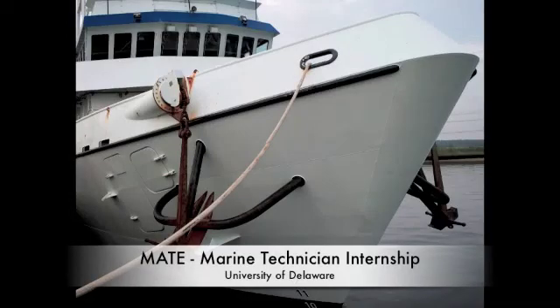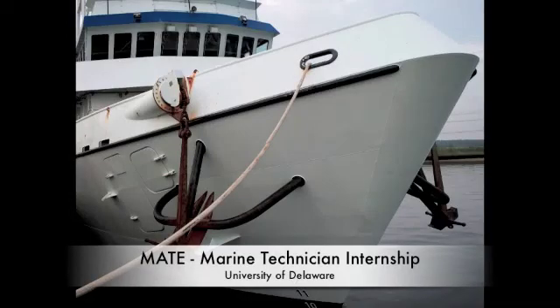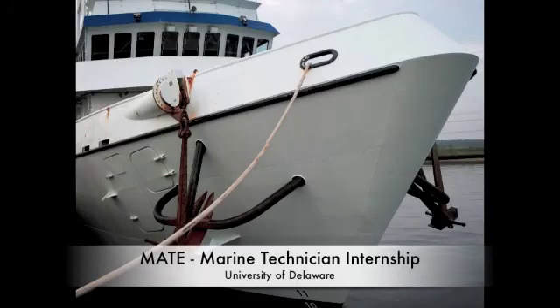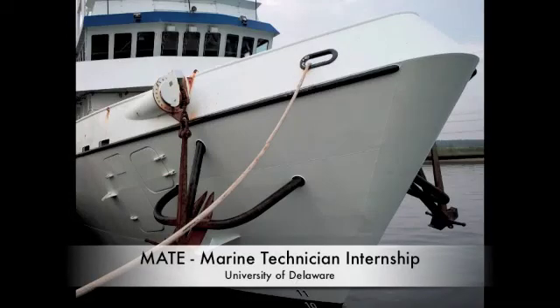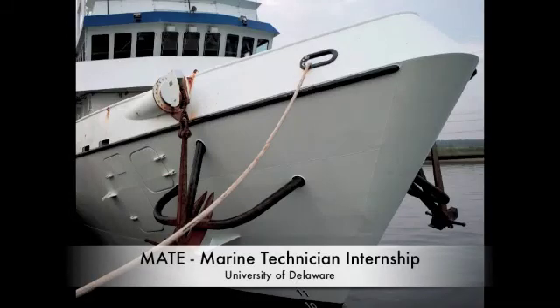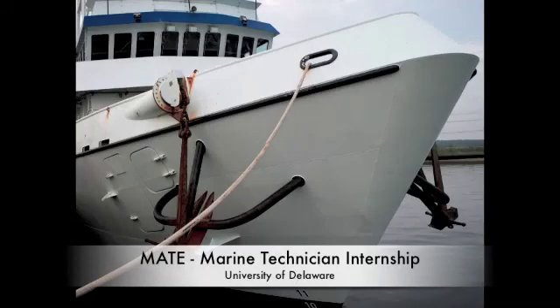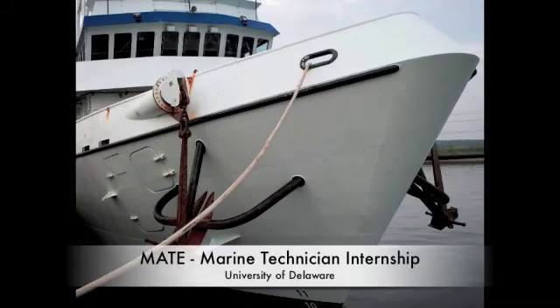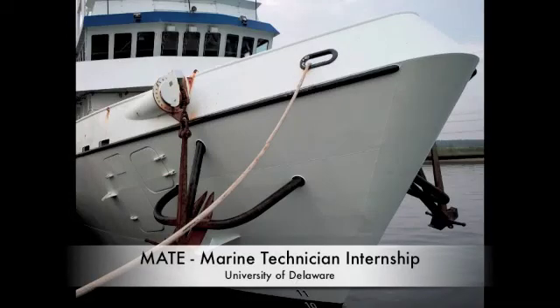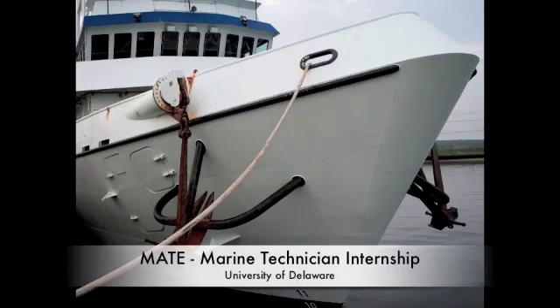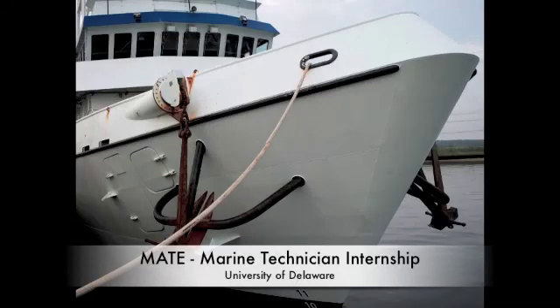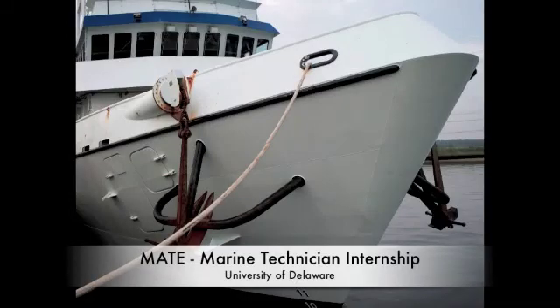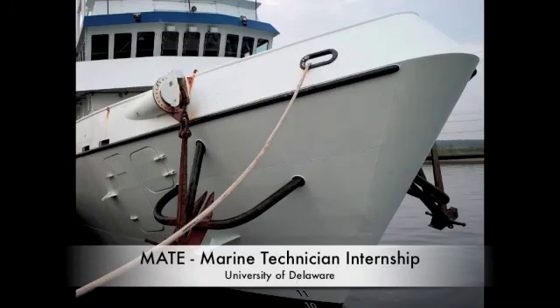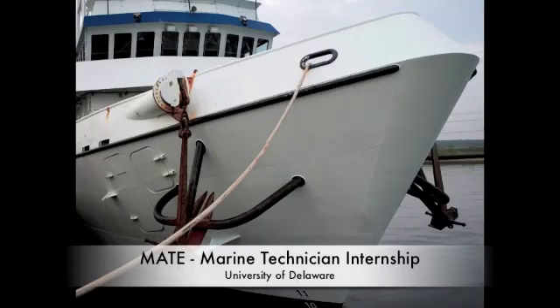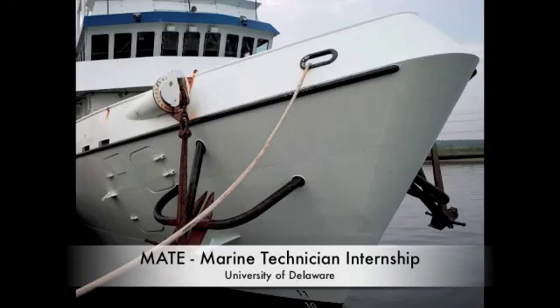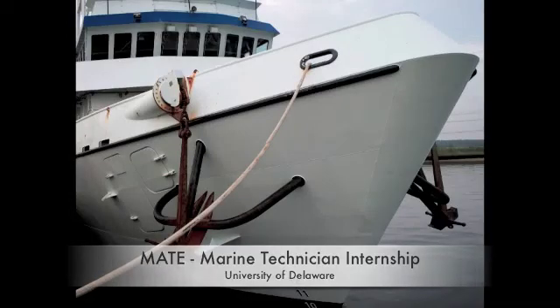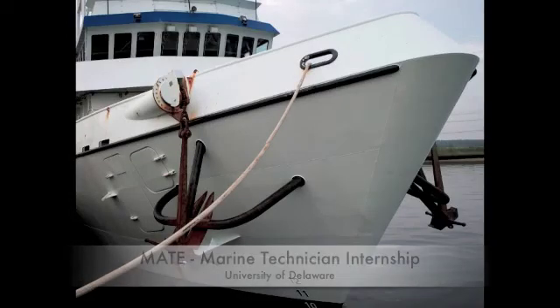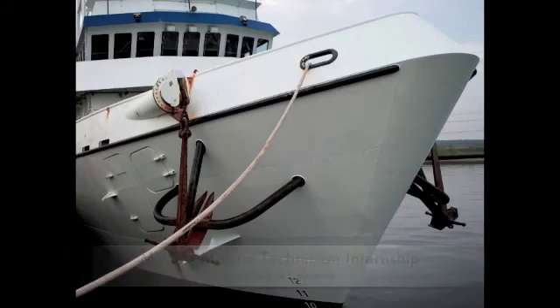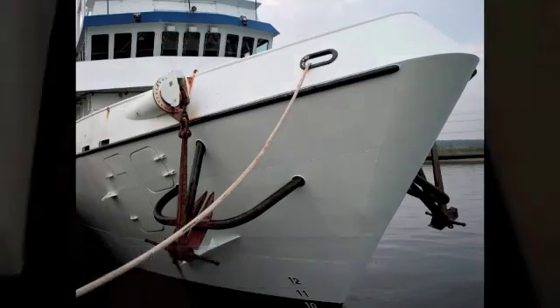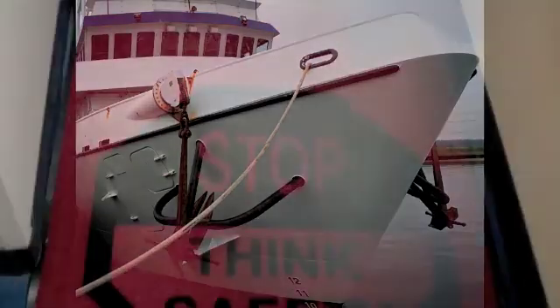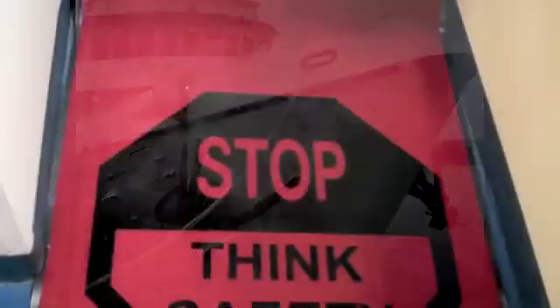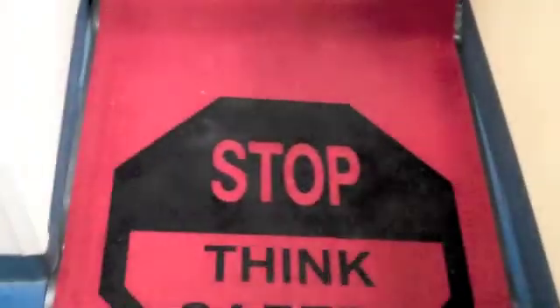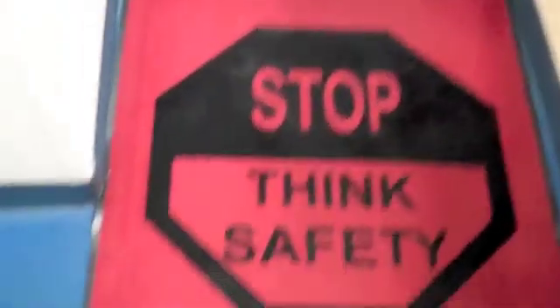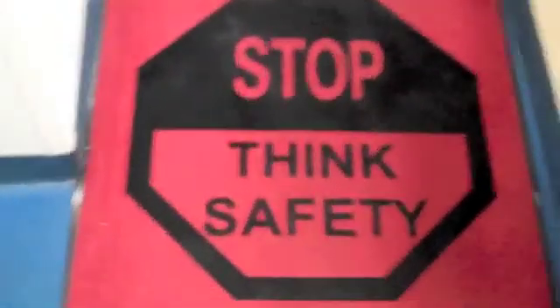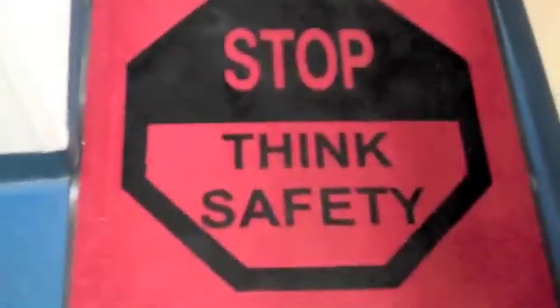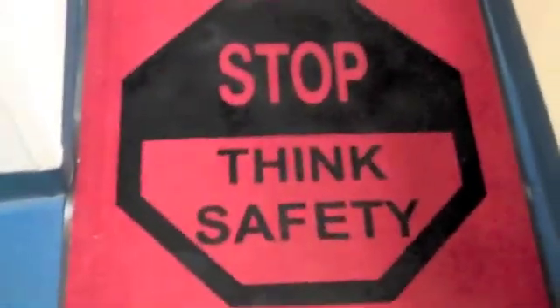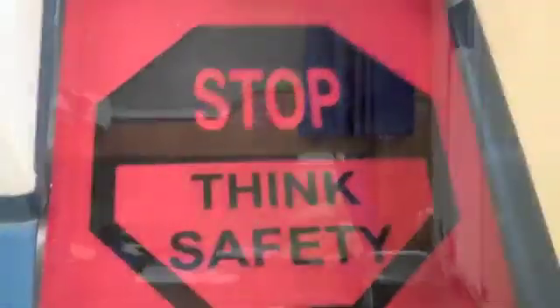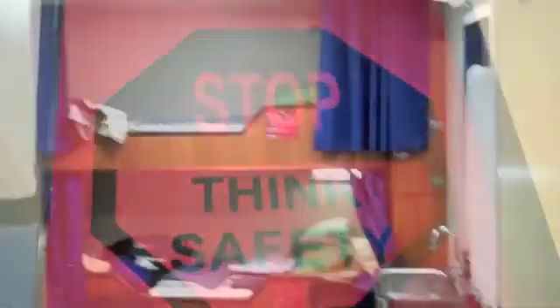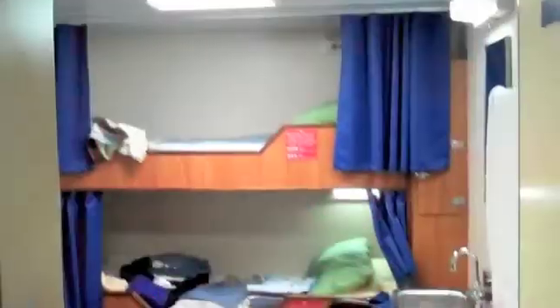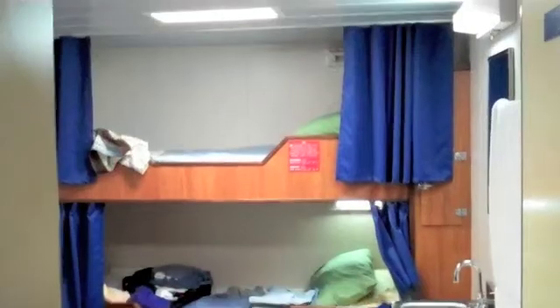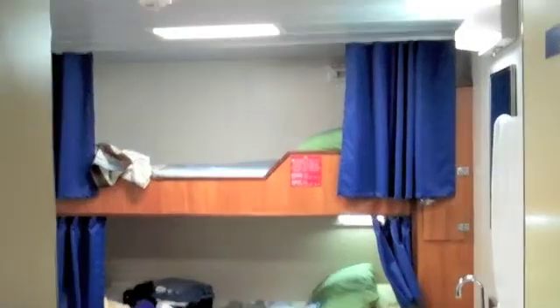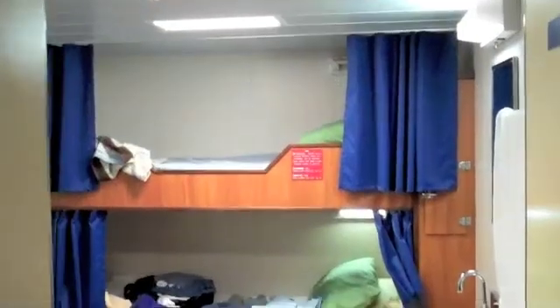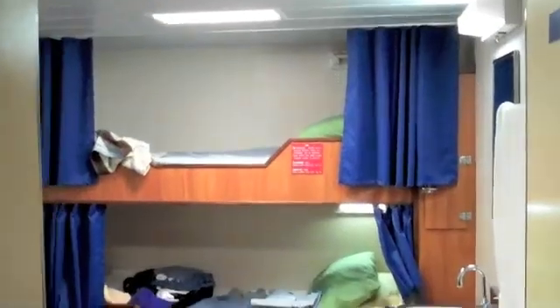This is The MATE Marine Technician Internship at University of Delaware with the RV Sharp.